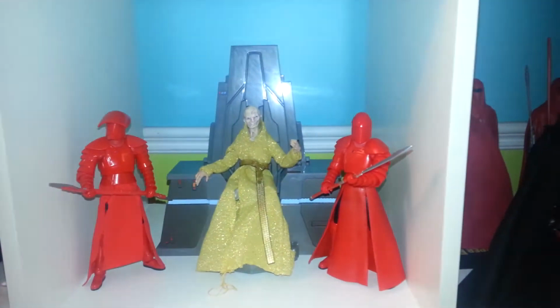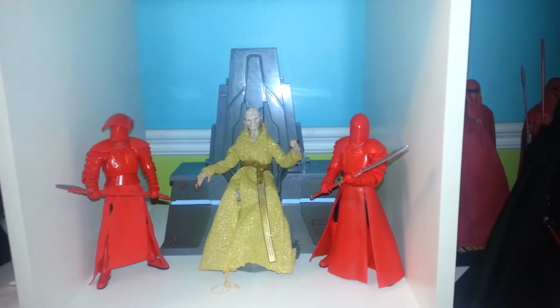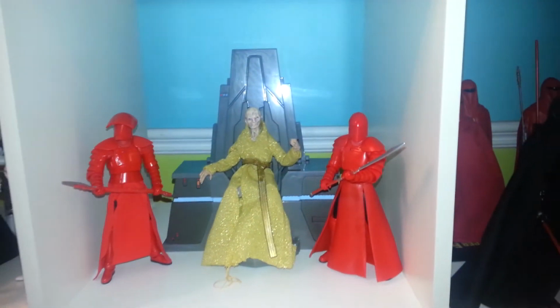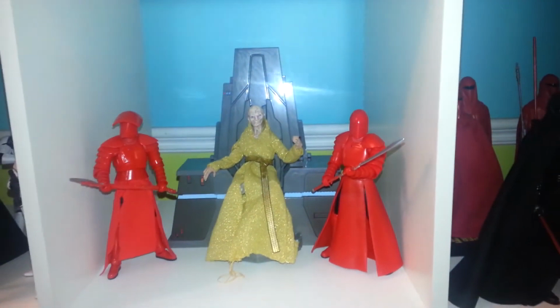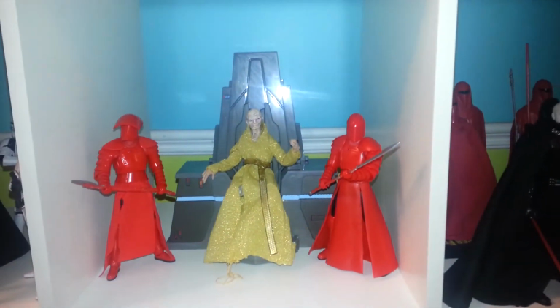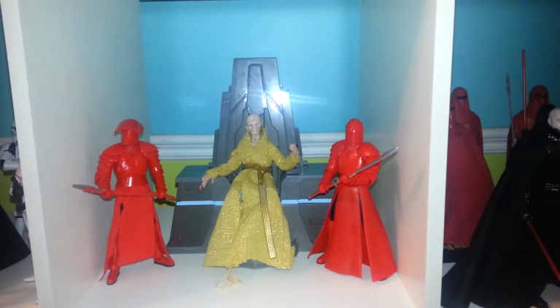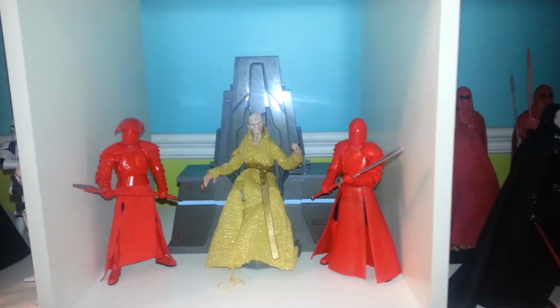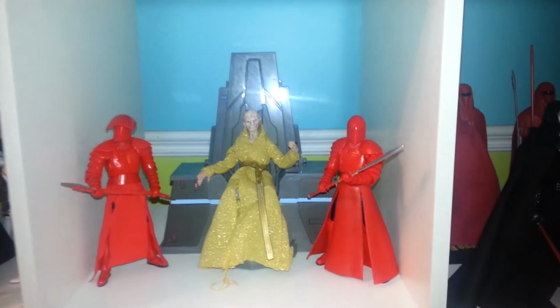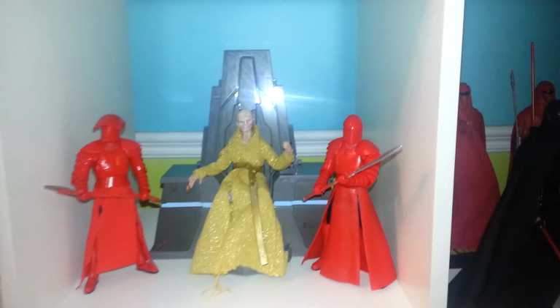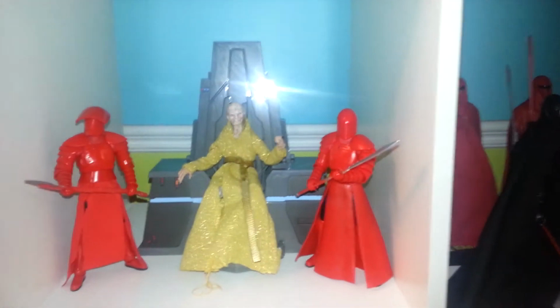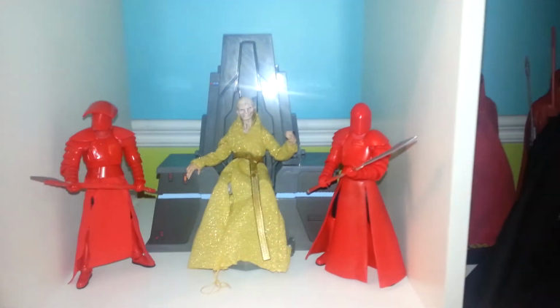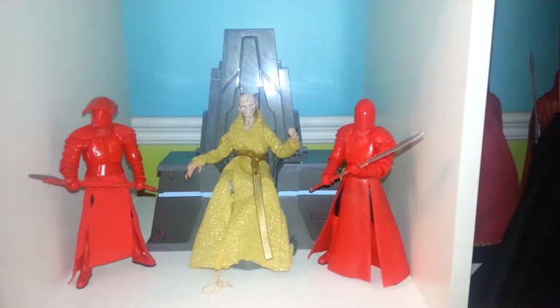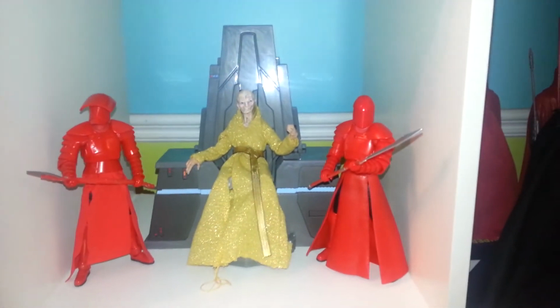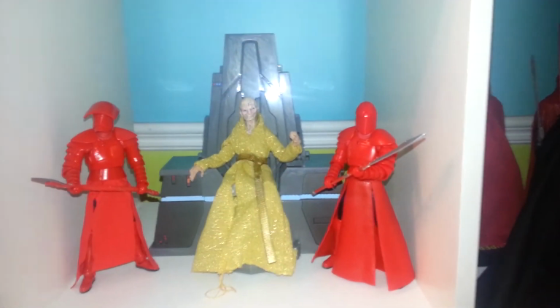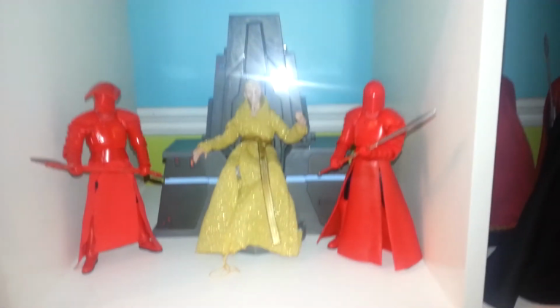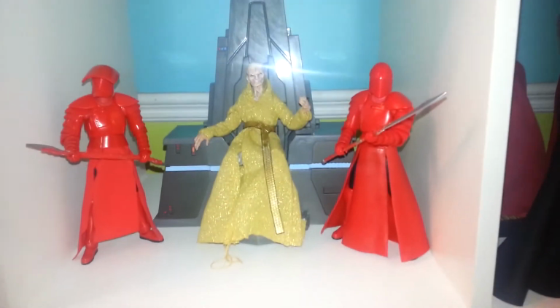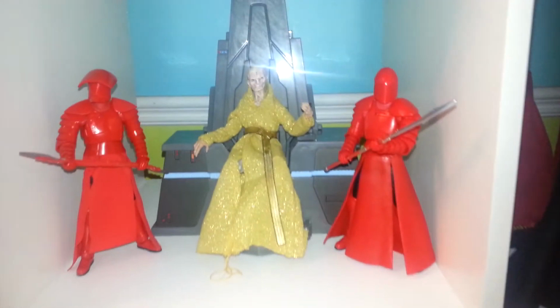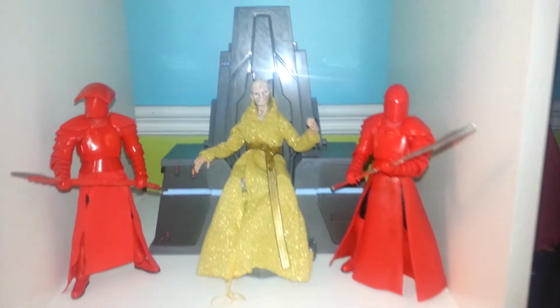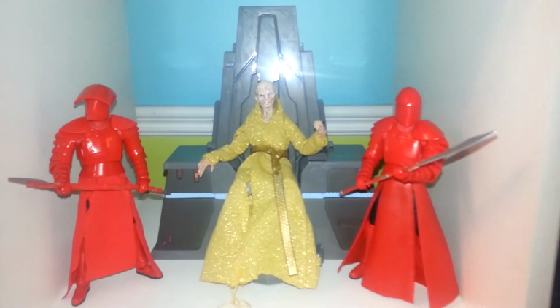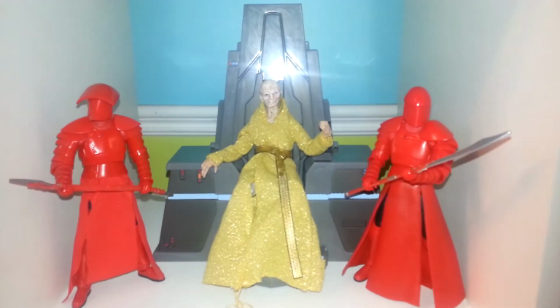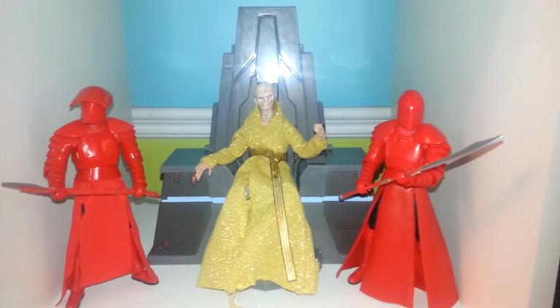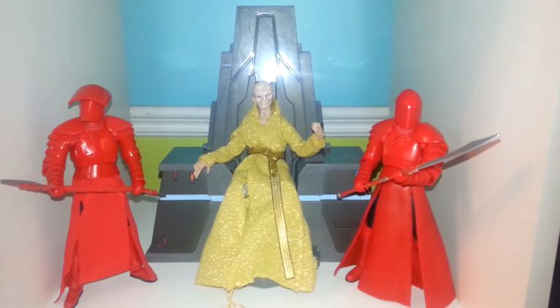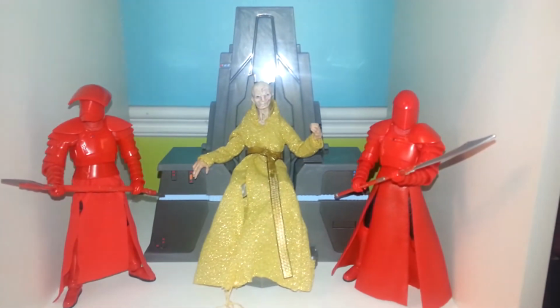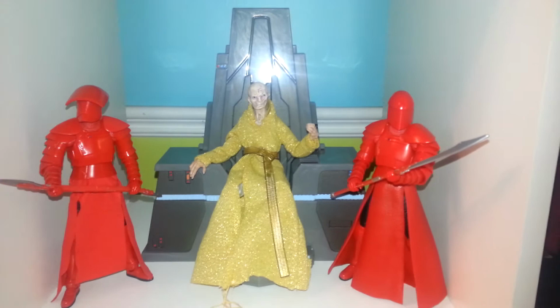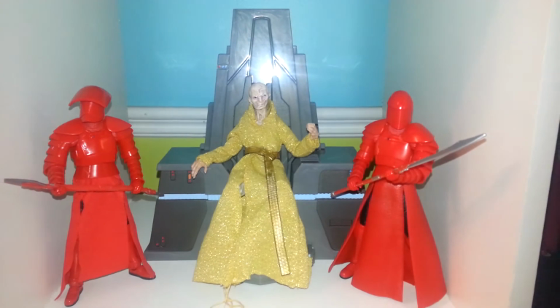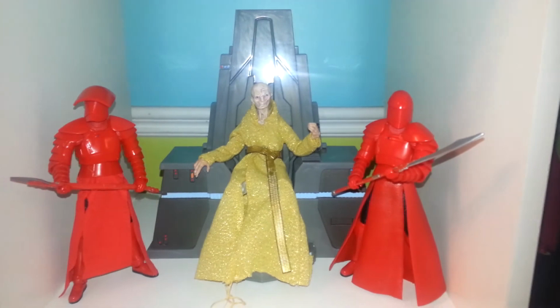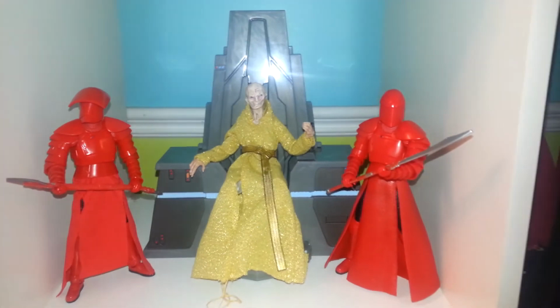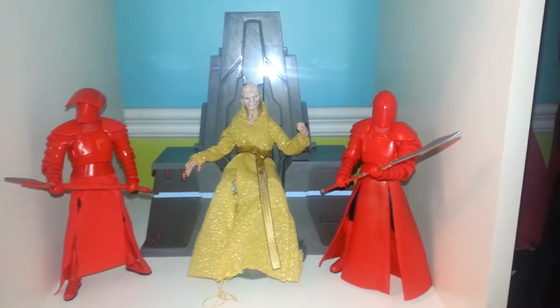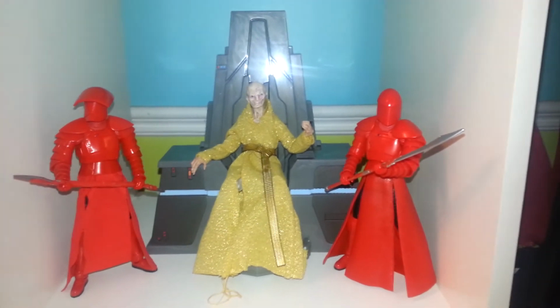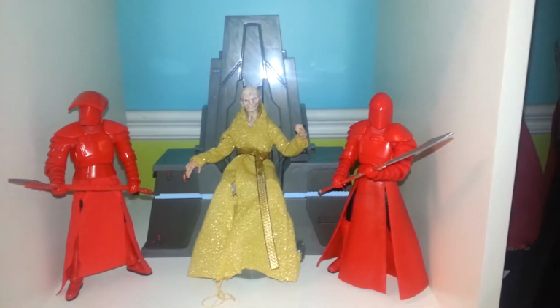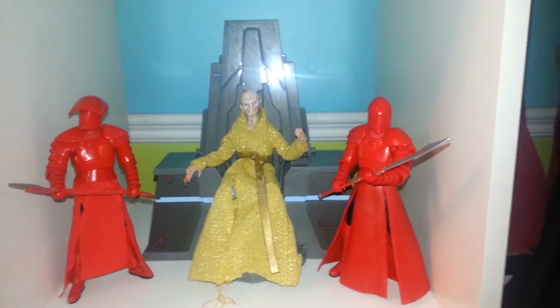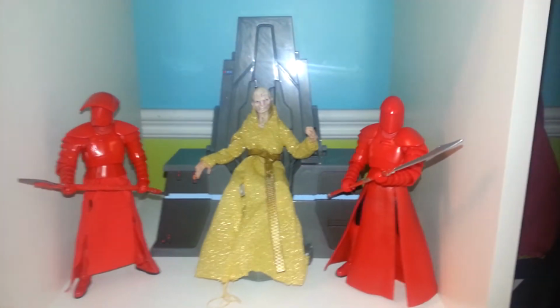Hello internet friends! My name is Rich. Thank you so much for joining me today on the Toy Isle Alliance YouTube channel.